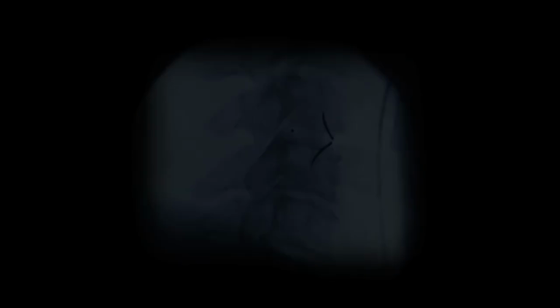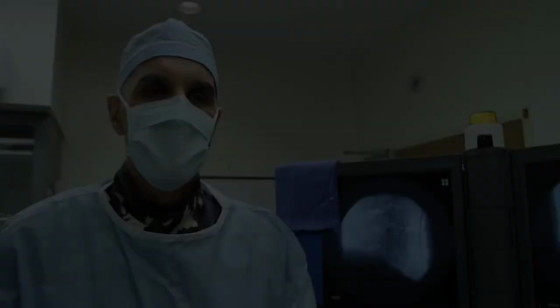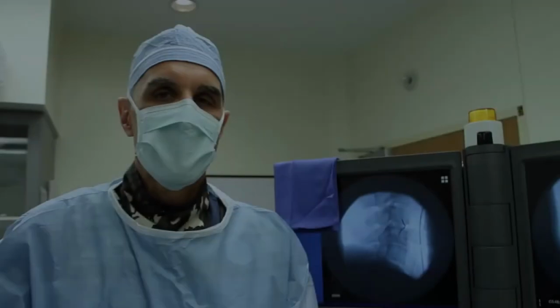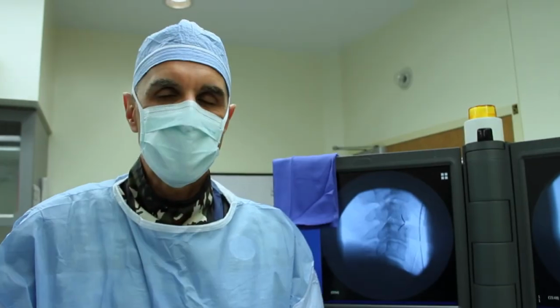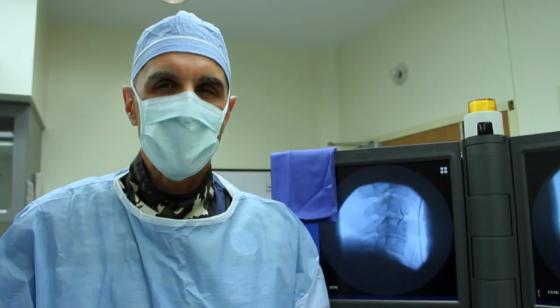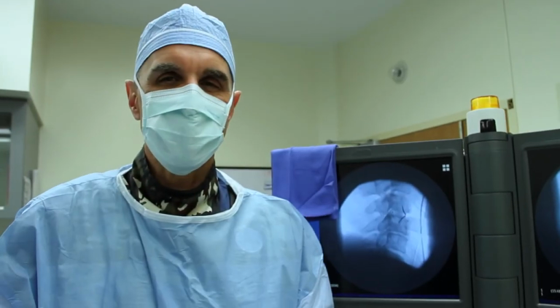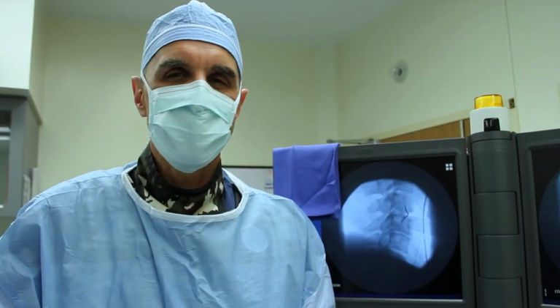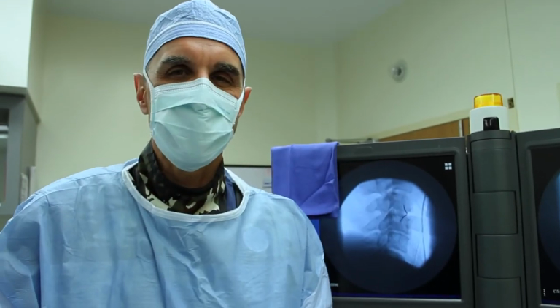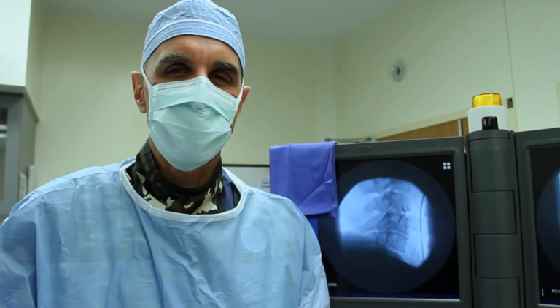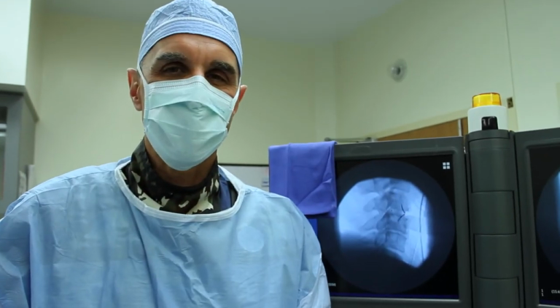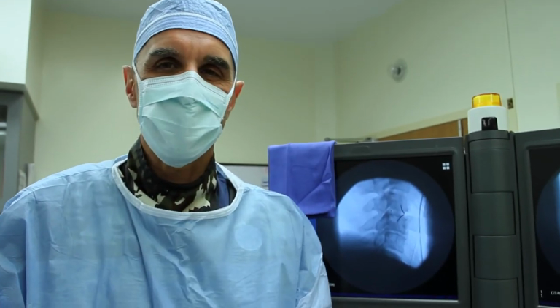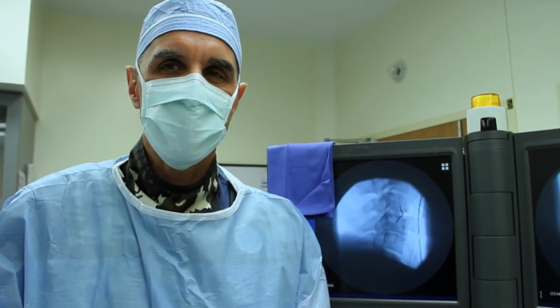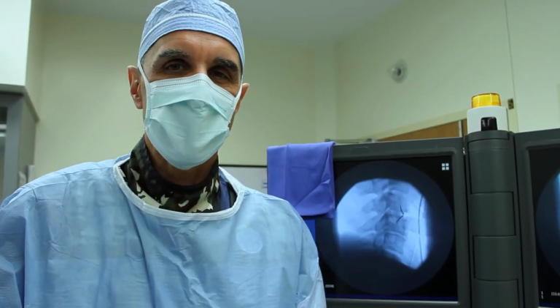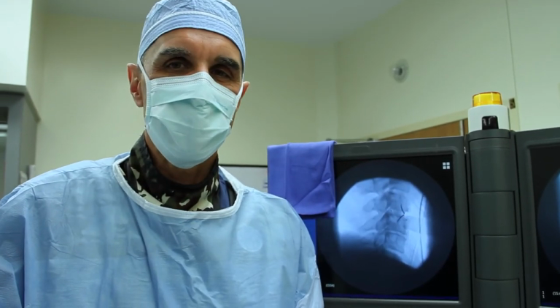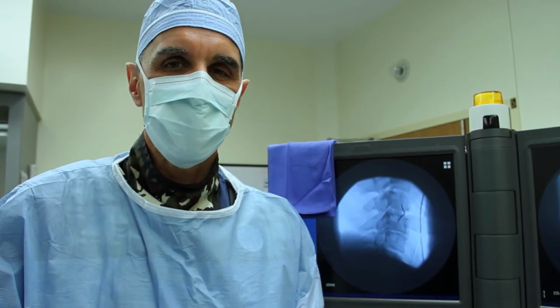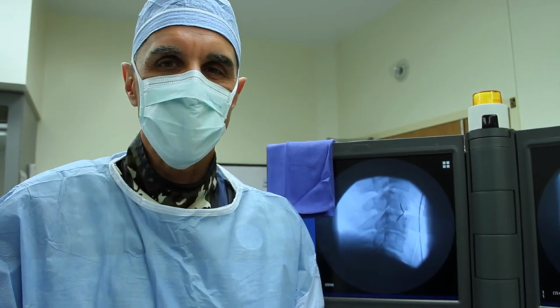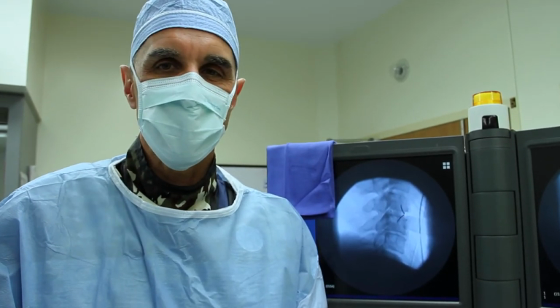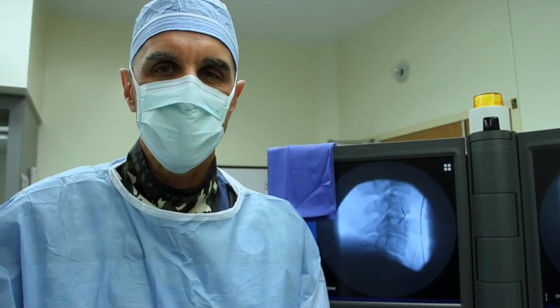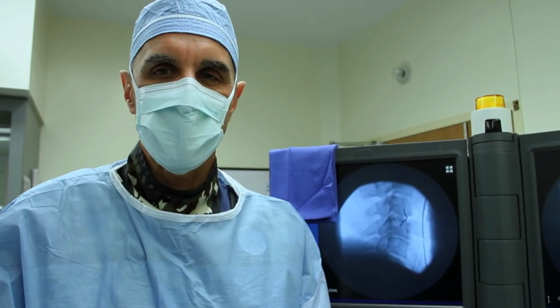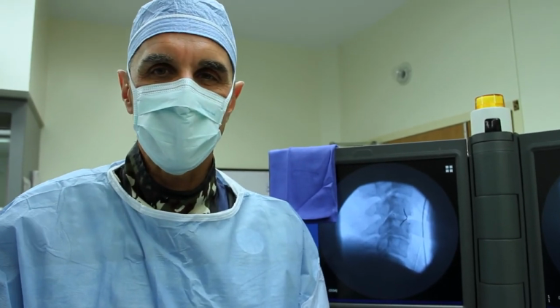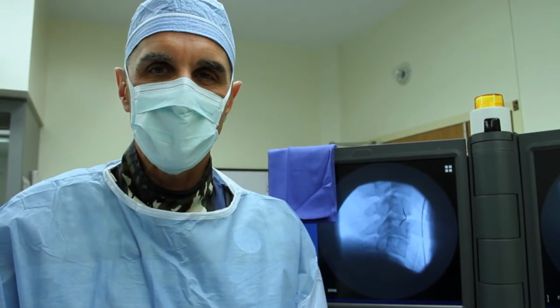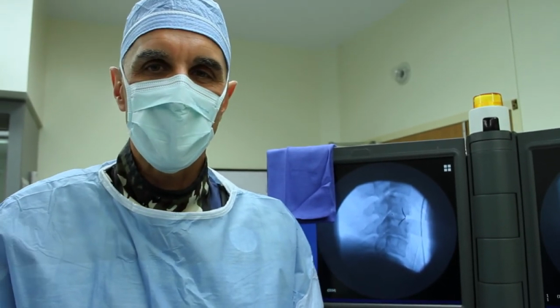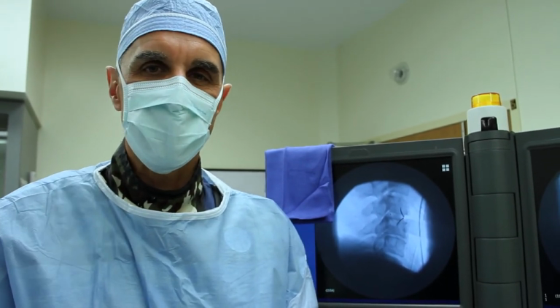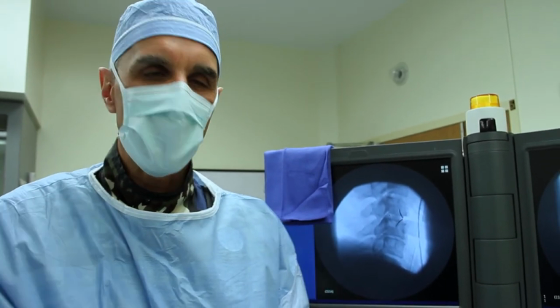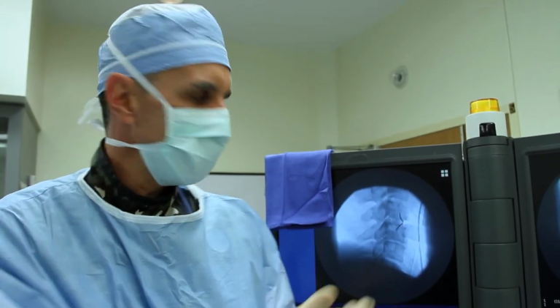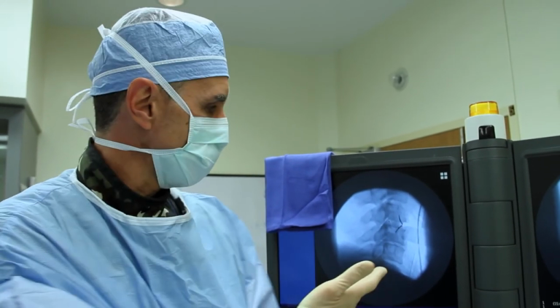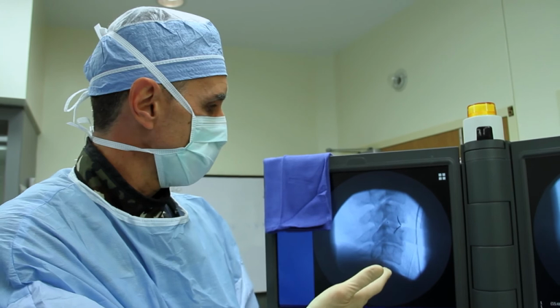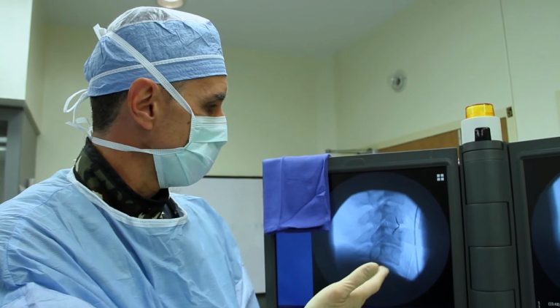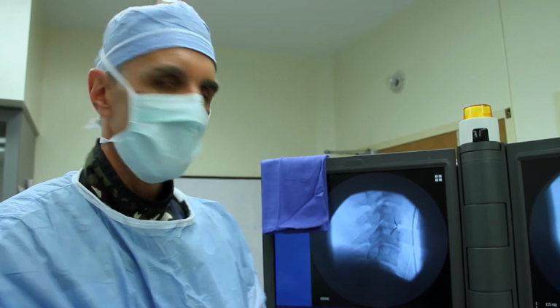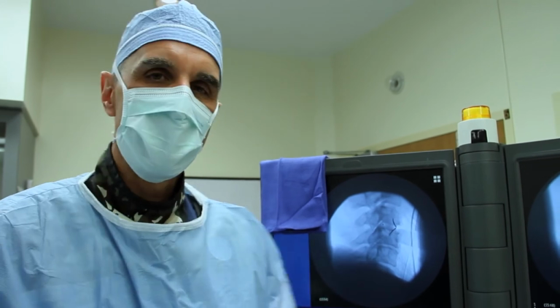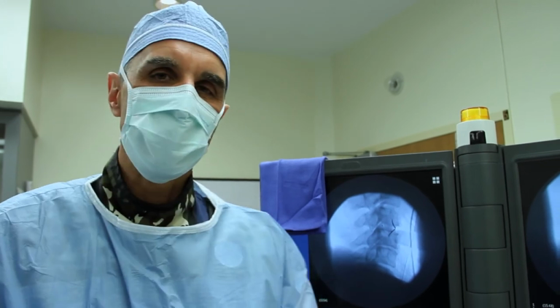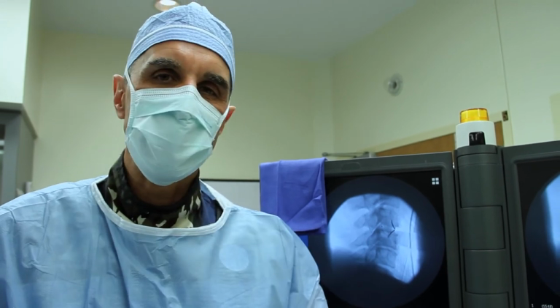I'm Dr. Larson. This has been an anterior cervical discectomy and fusion using LDR's ROIC. Thank you for watching.